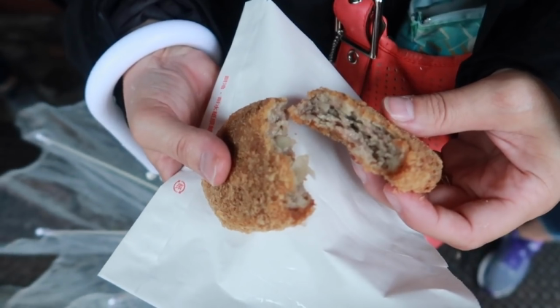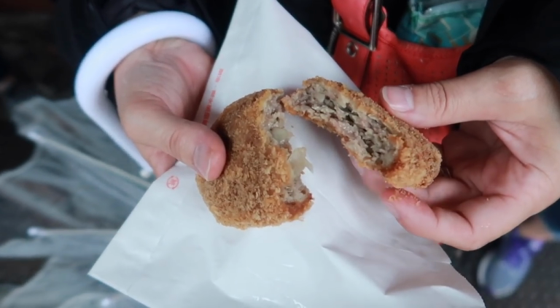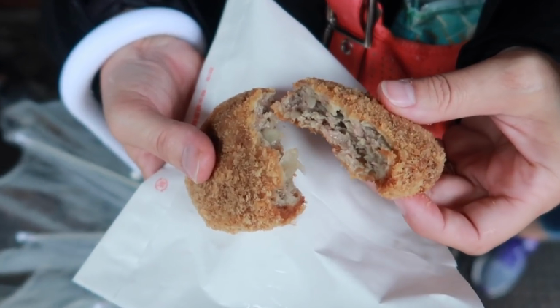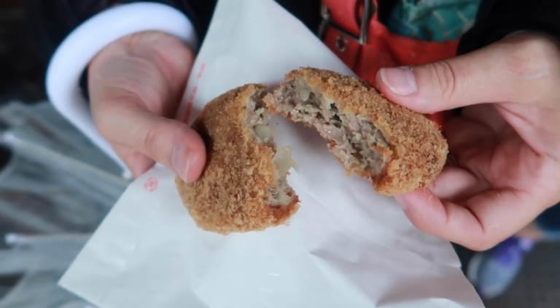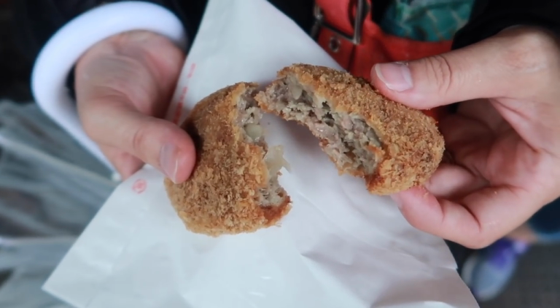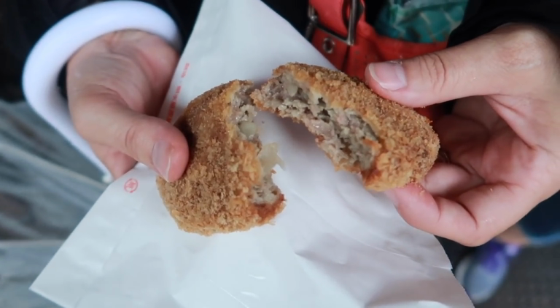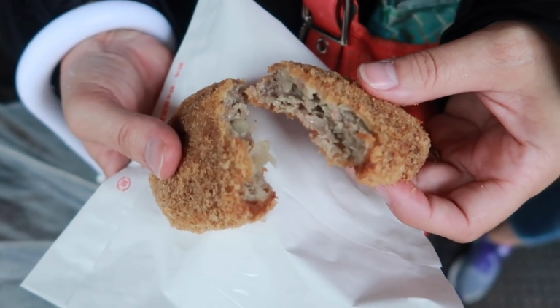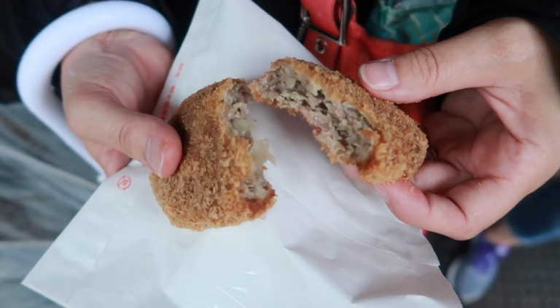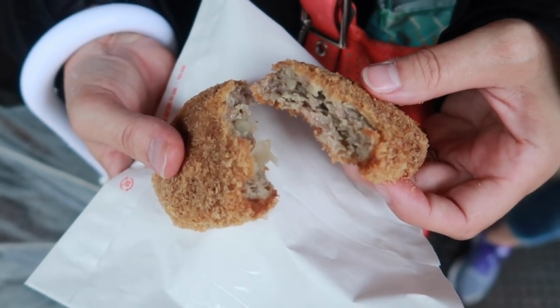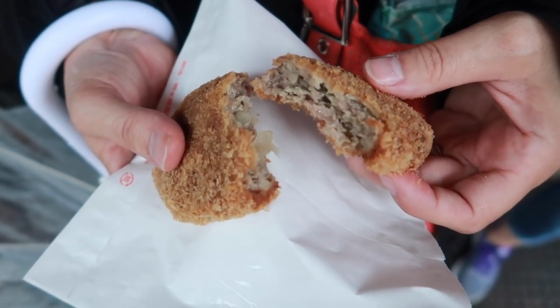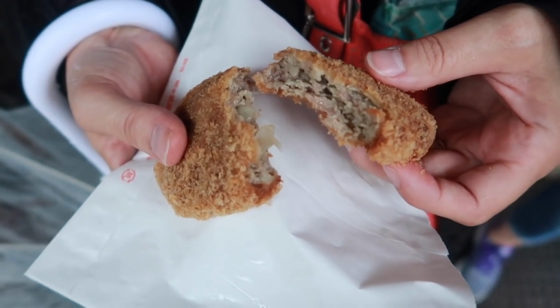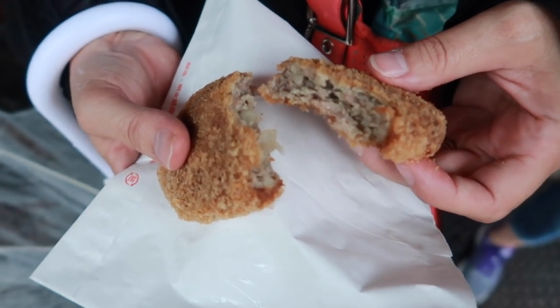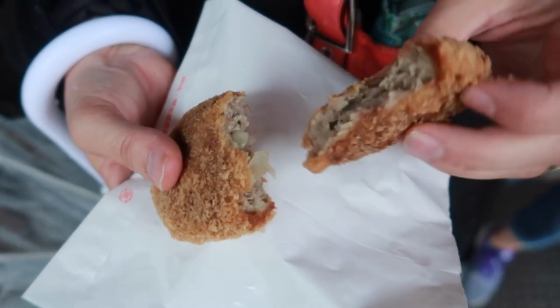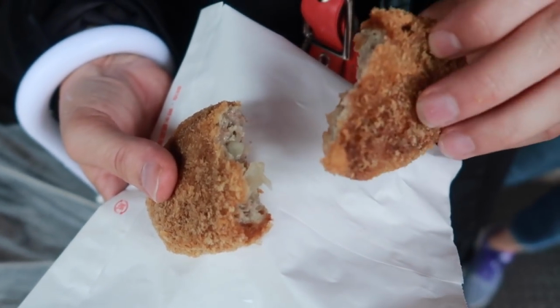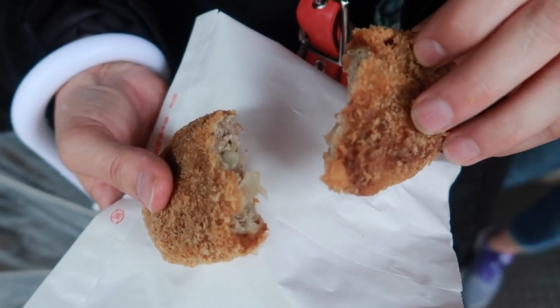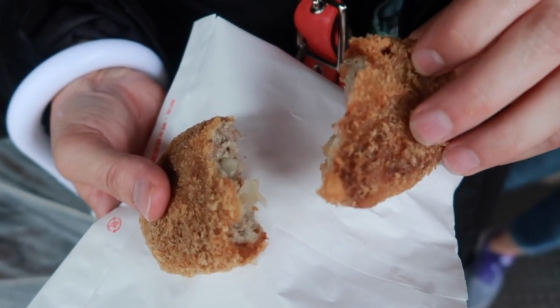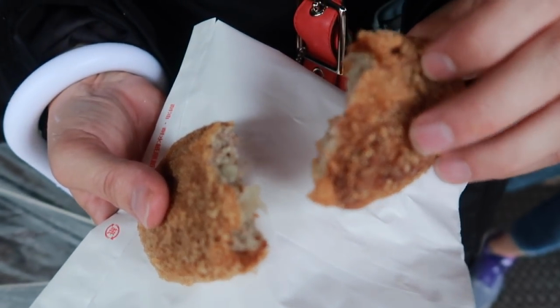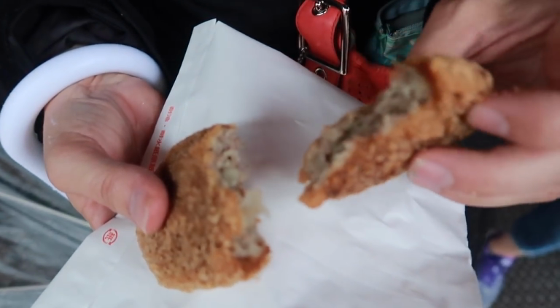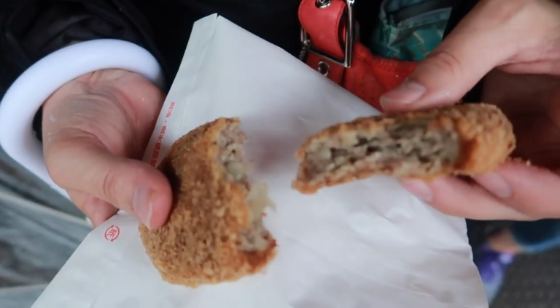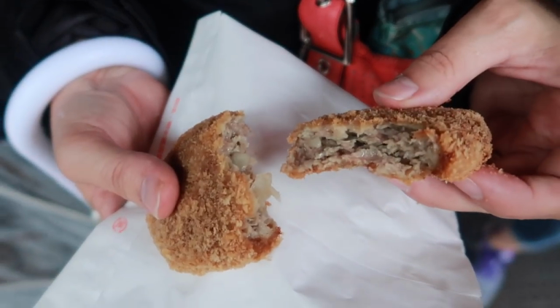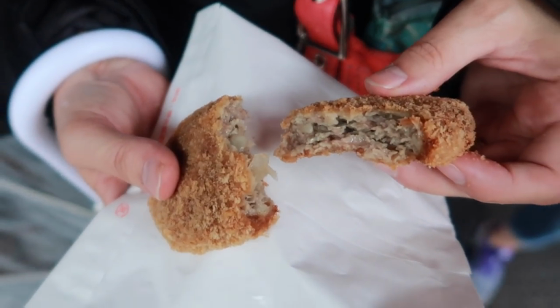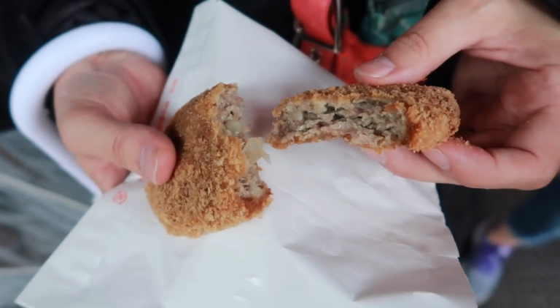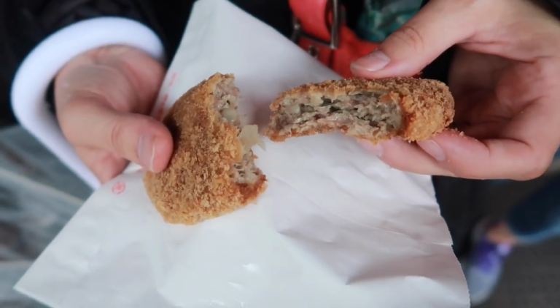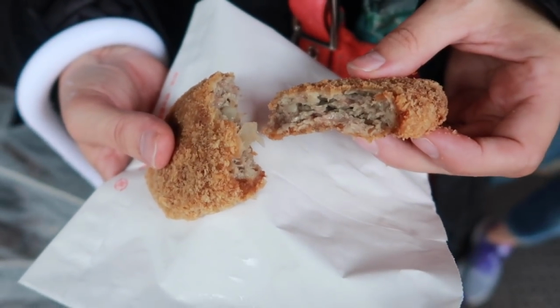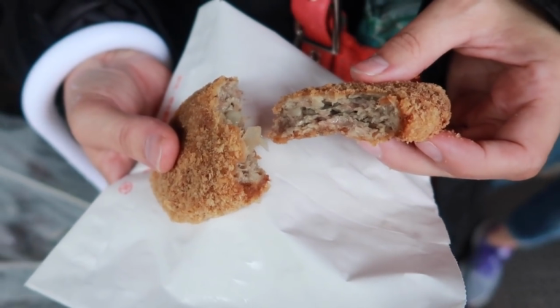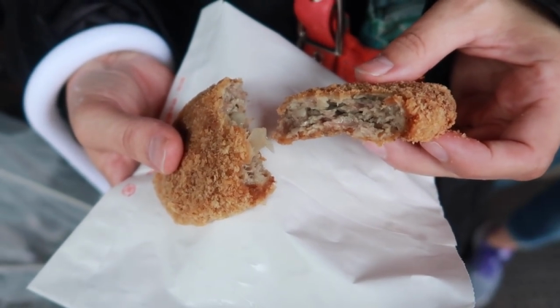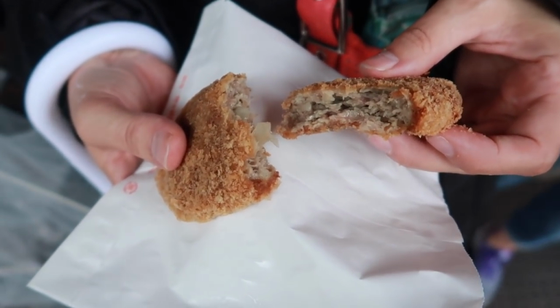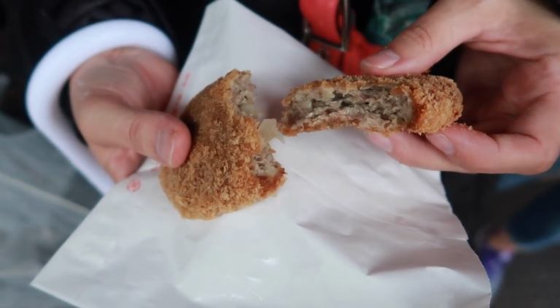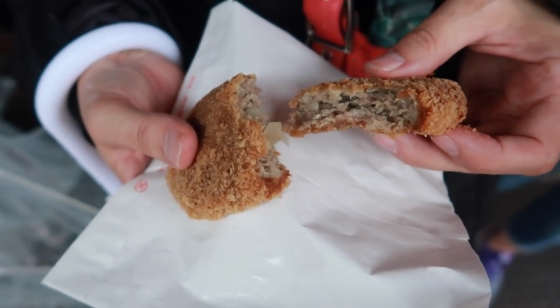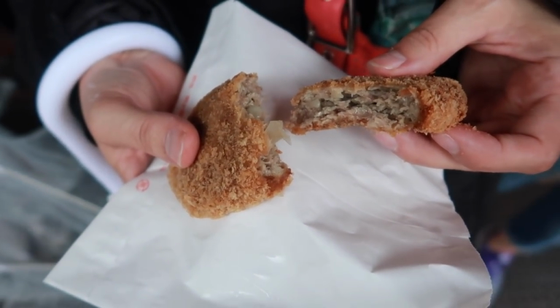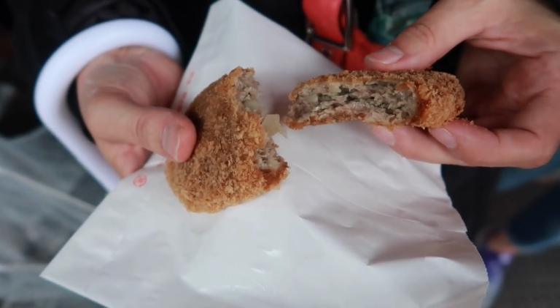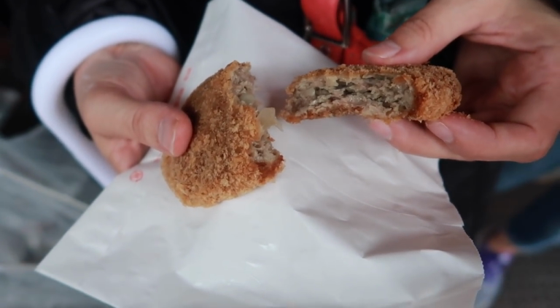This is Suzuki Menchikatsu — this is their most famous dish. They also do a curry croquette that's quite popular.